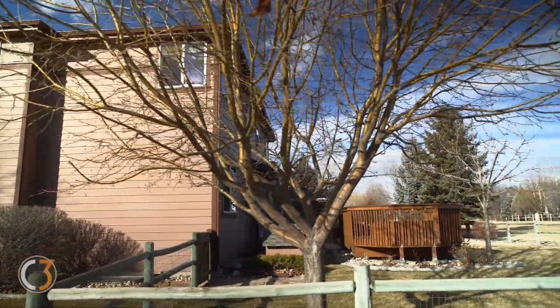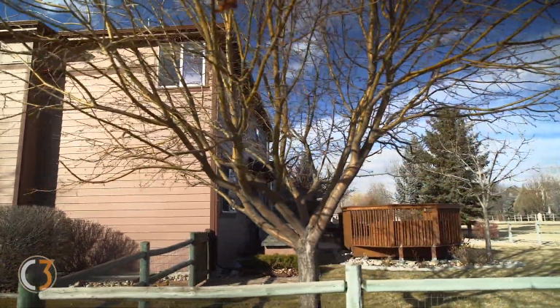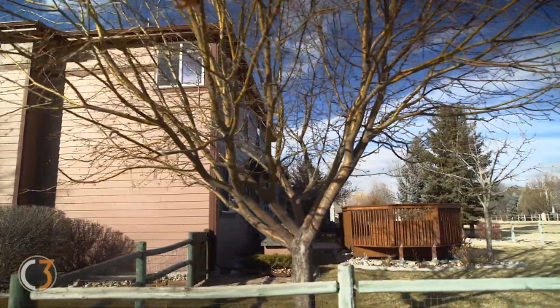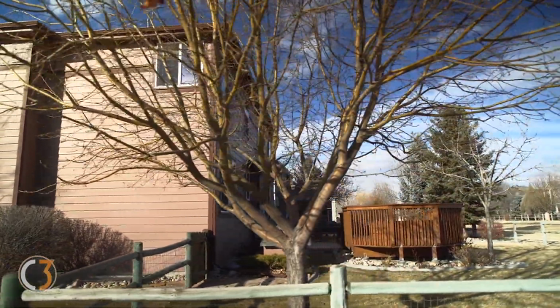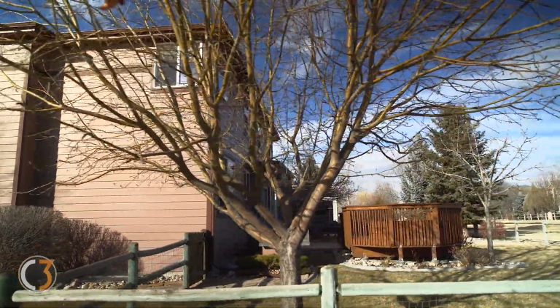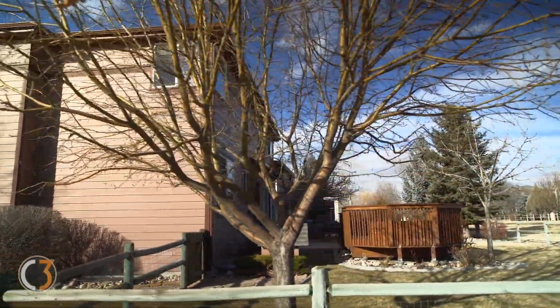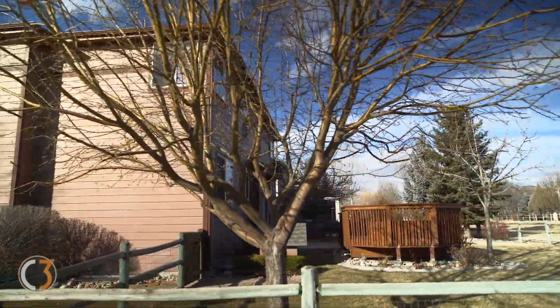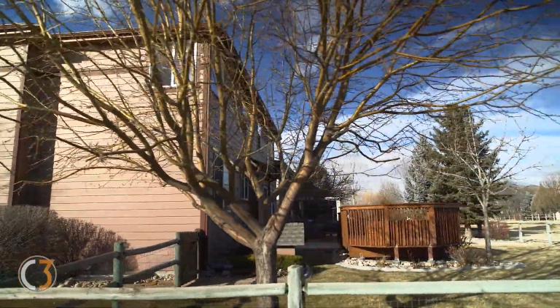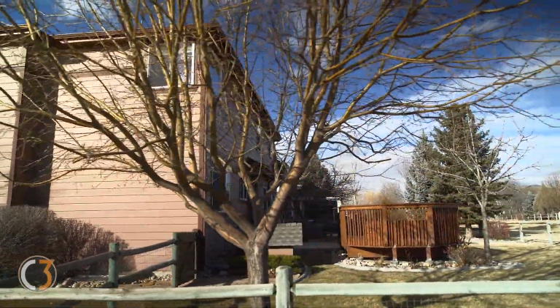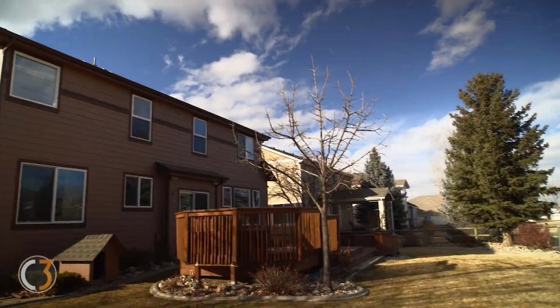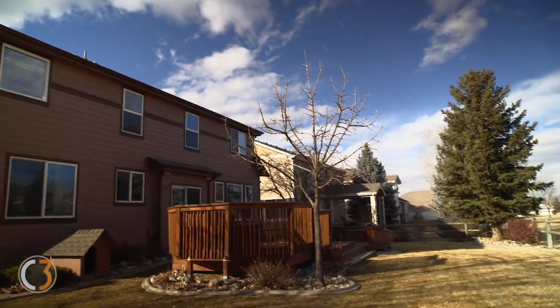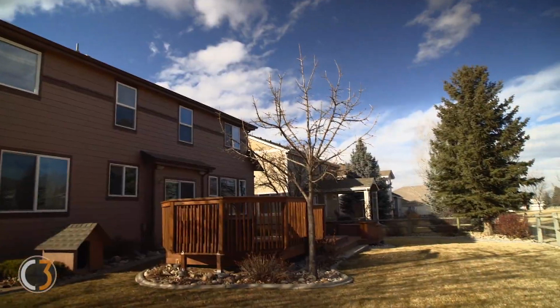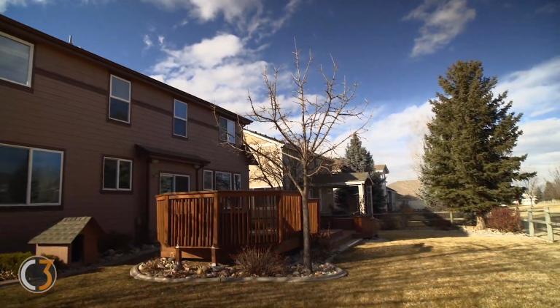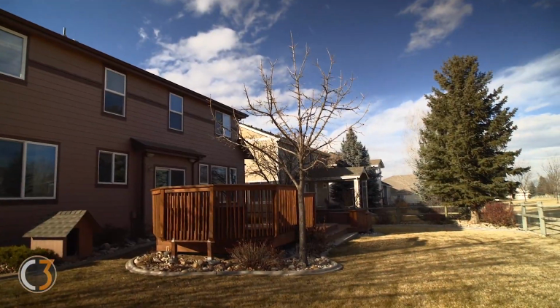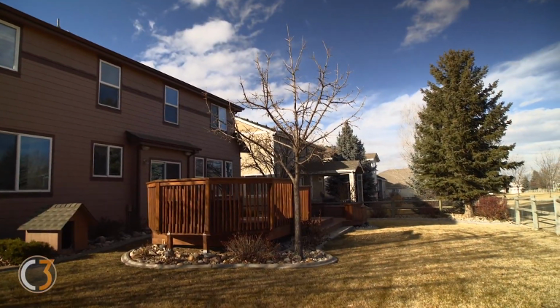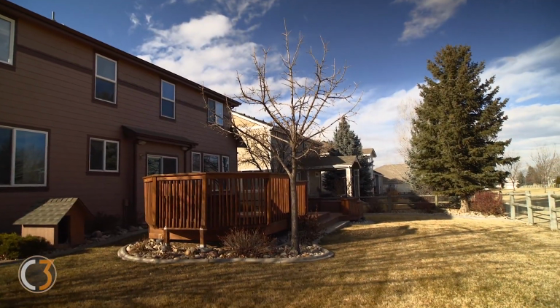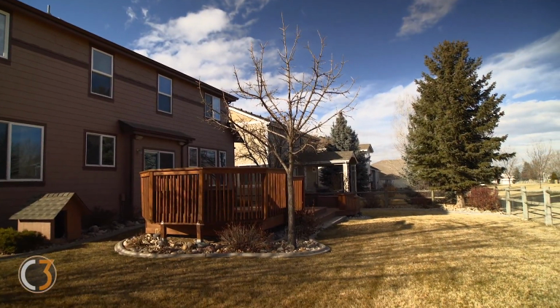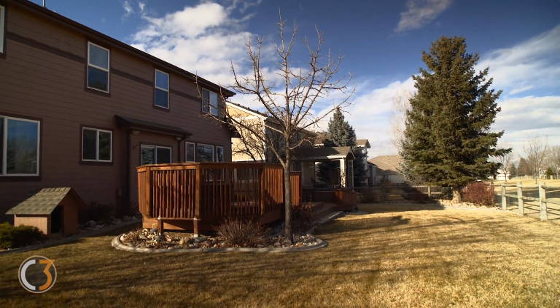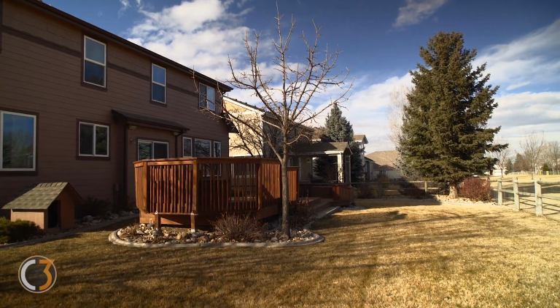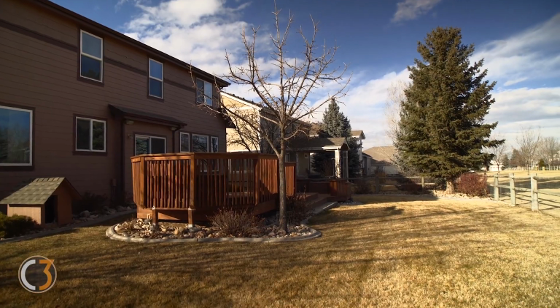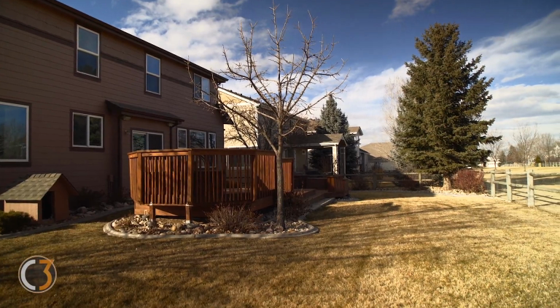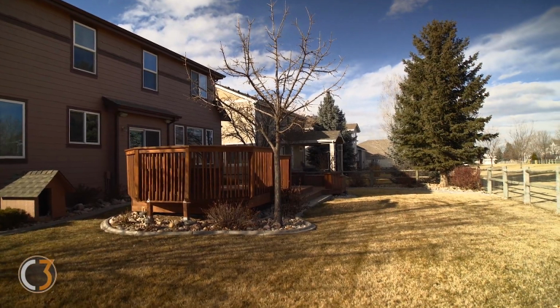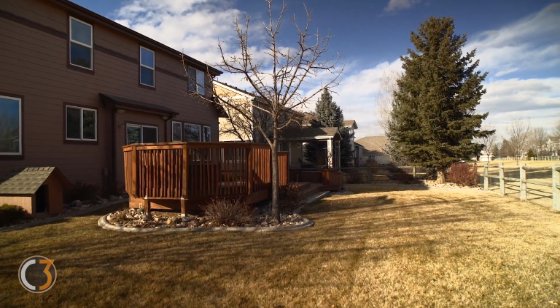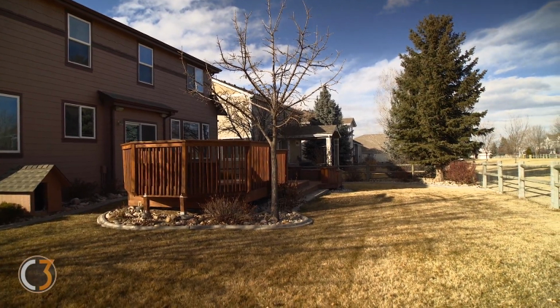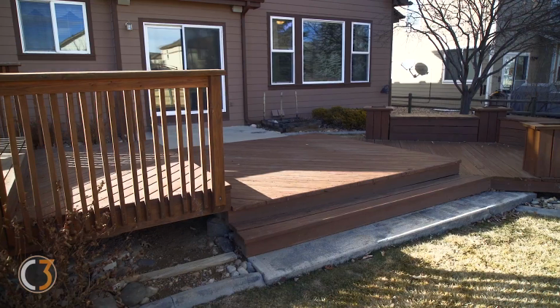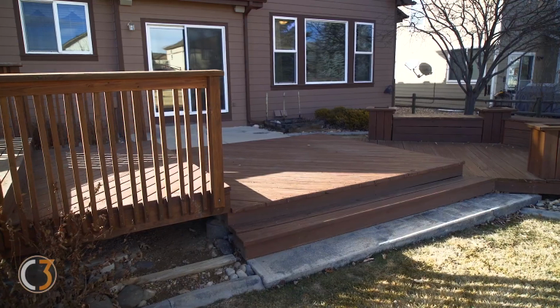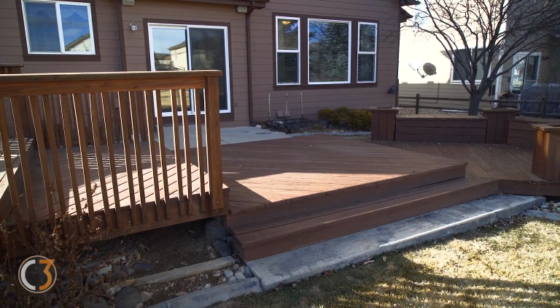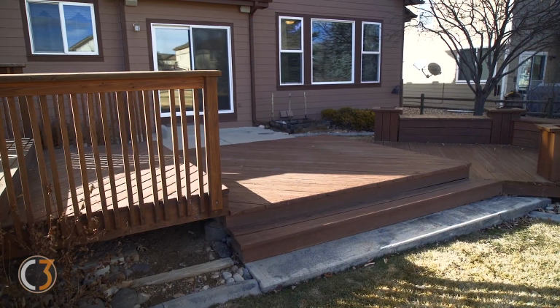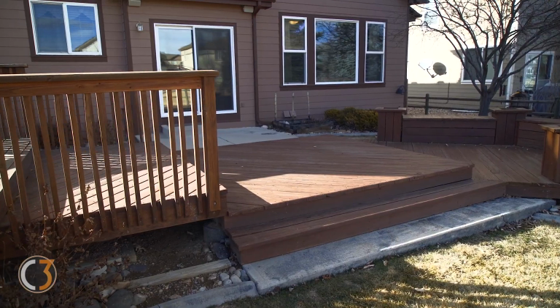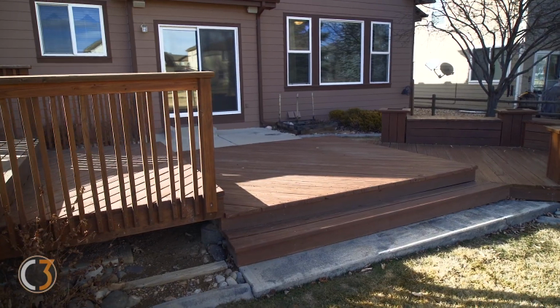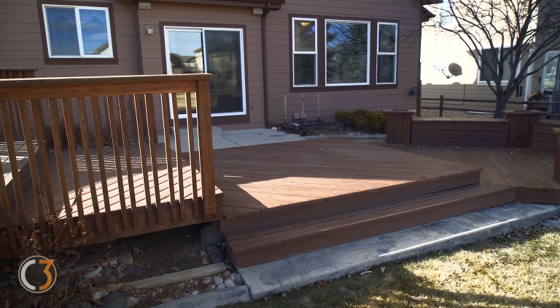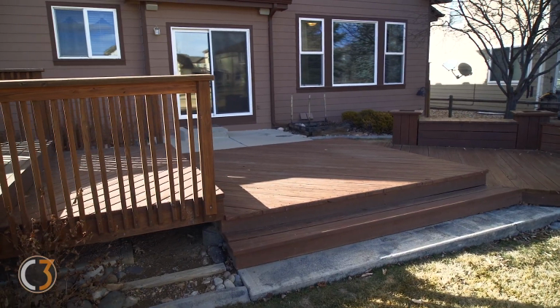Check out the fully fenced yard, large deck, and this home sits on a nice sized corner lot.